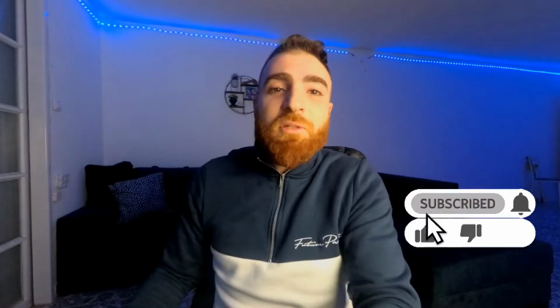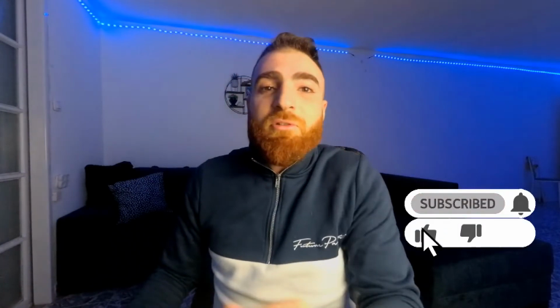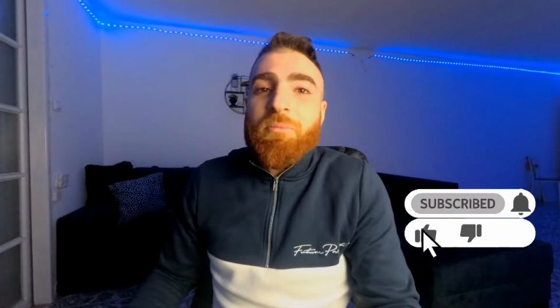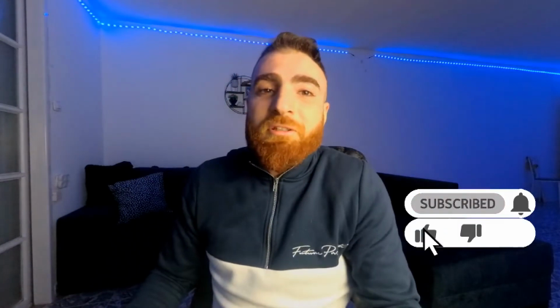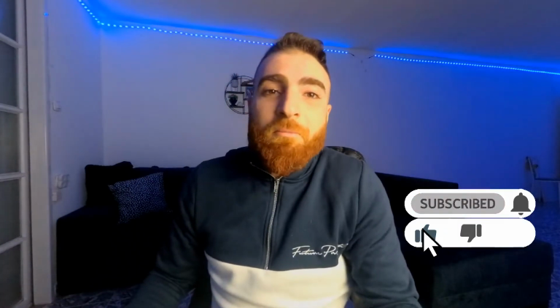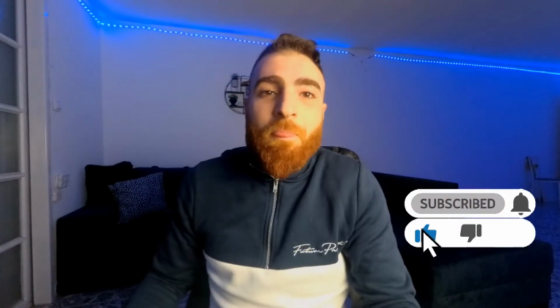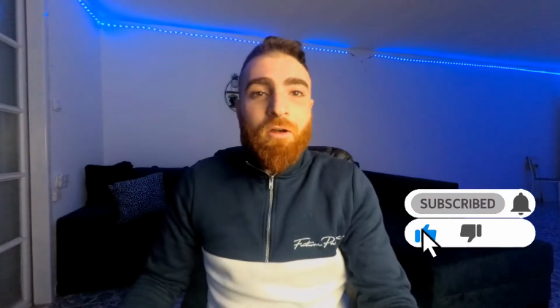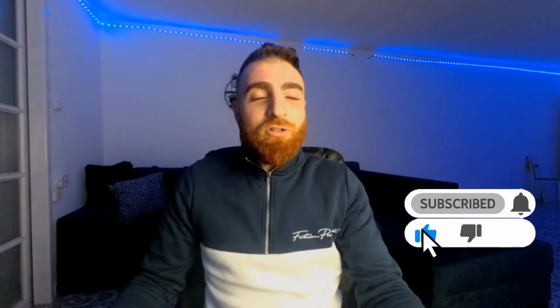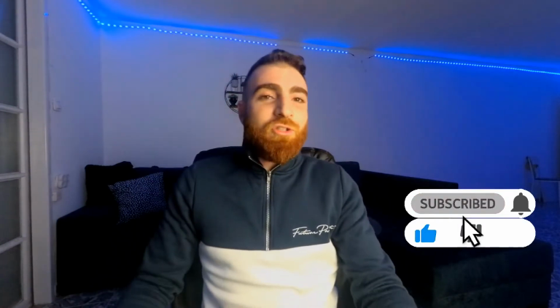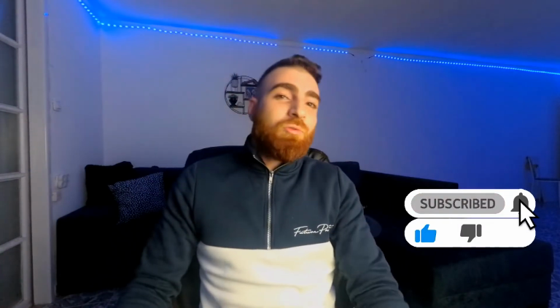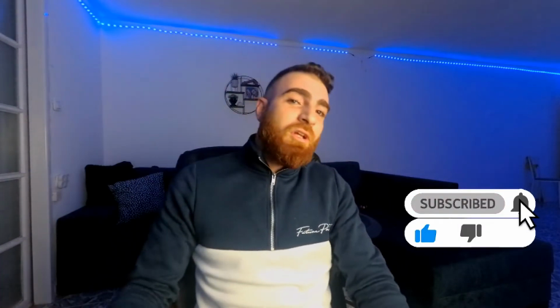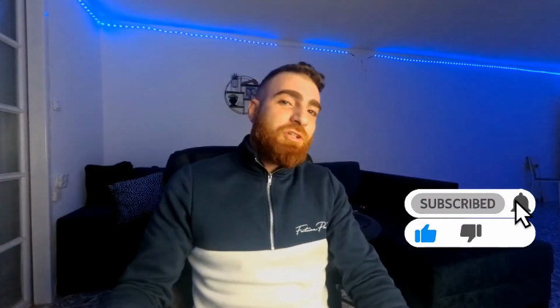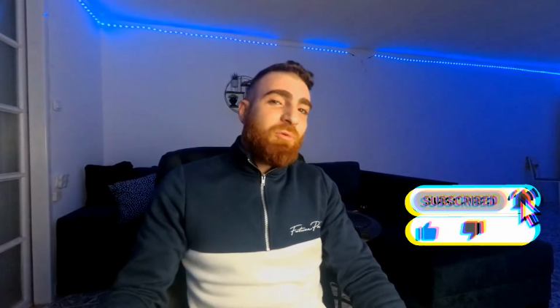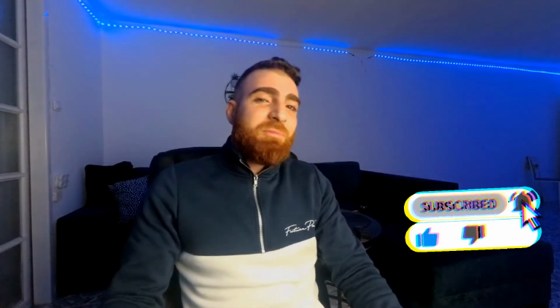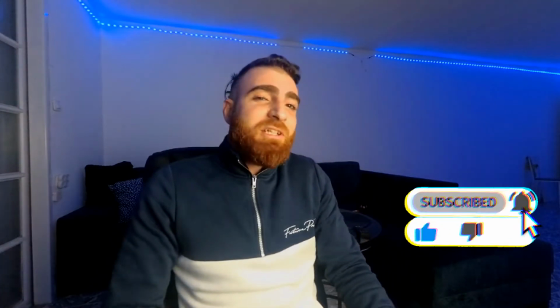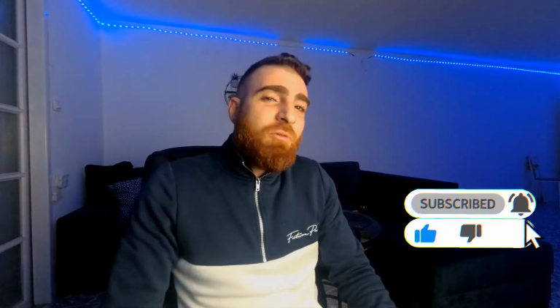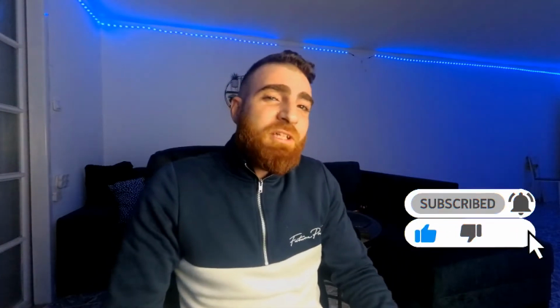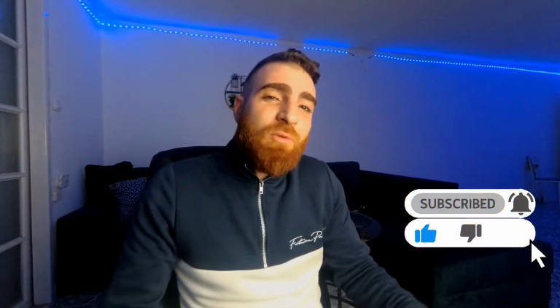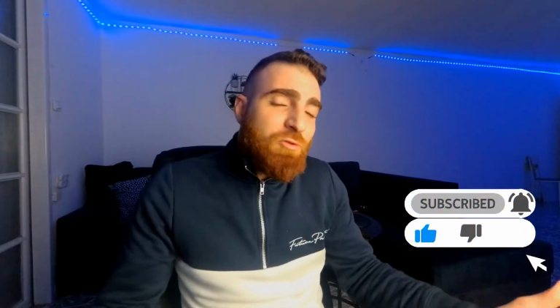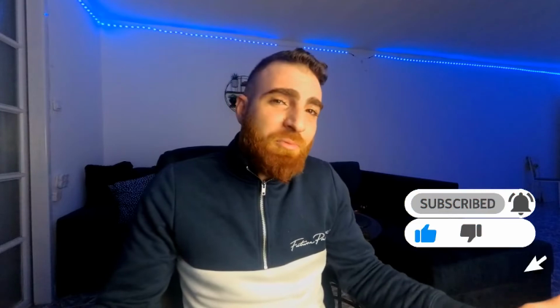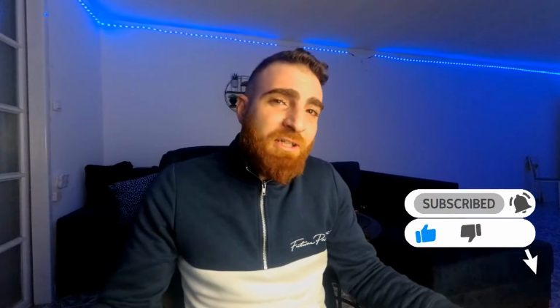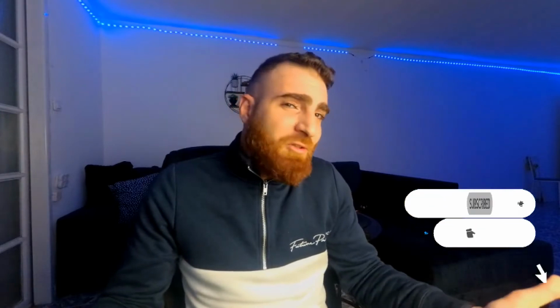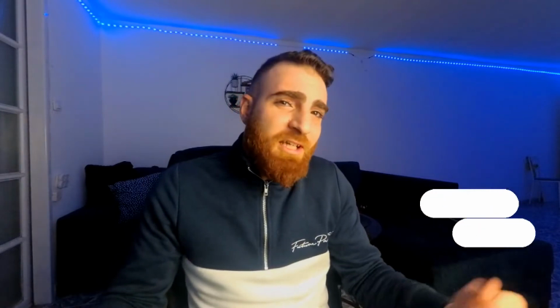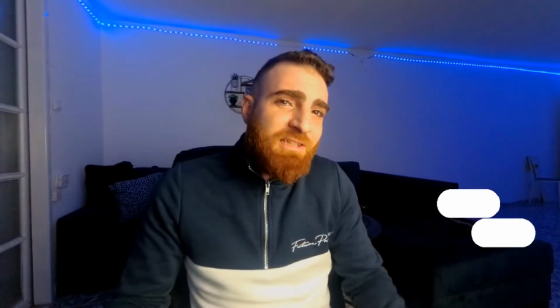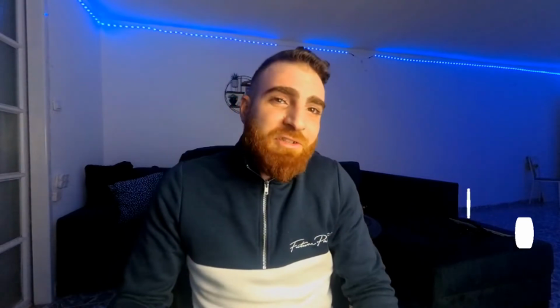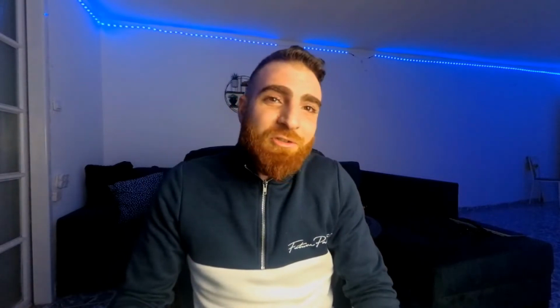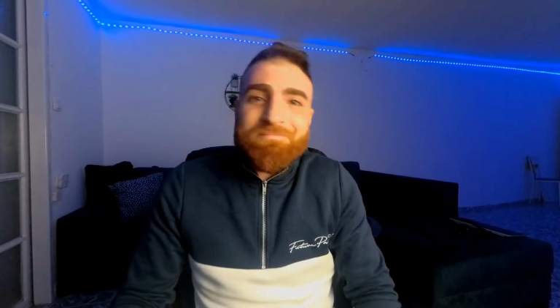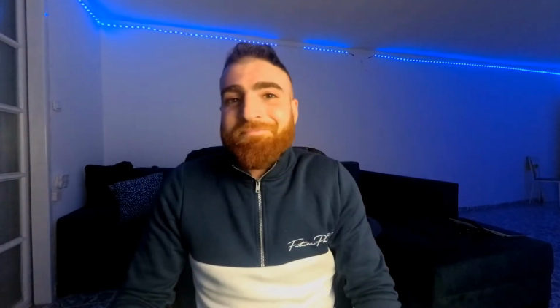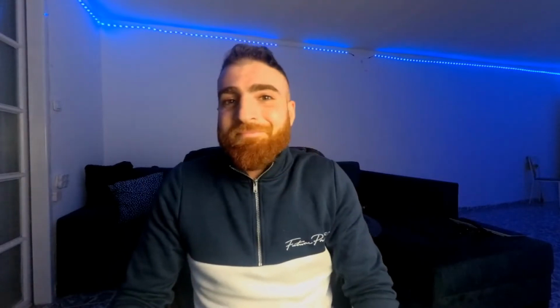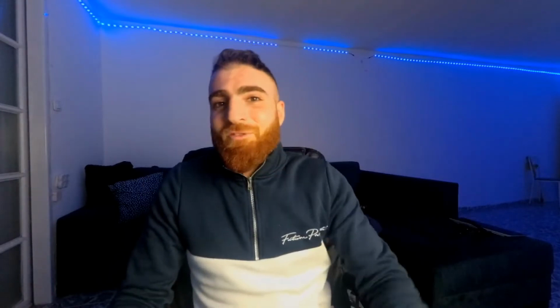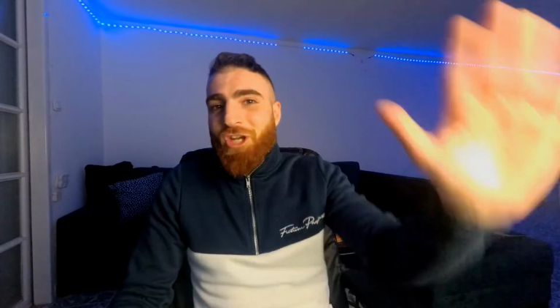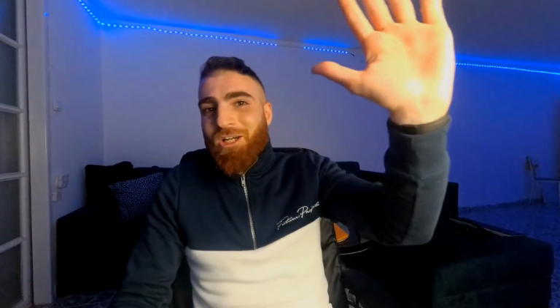Also share in the comments what you want me to print on the next video. Ciao!